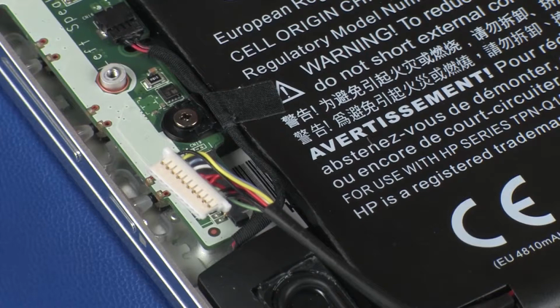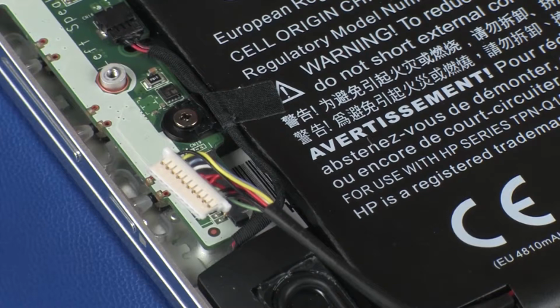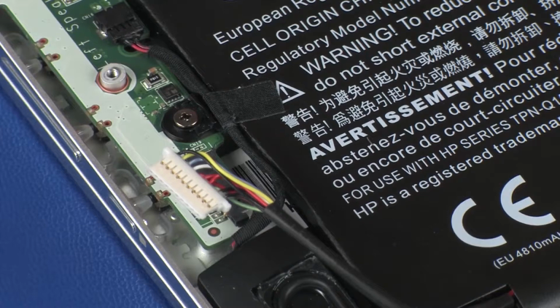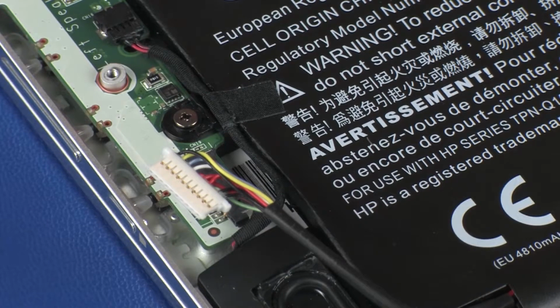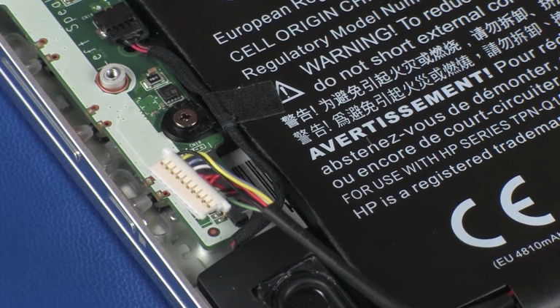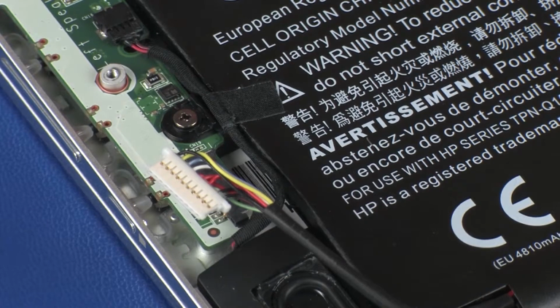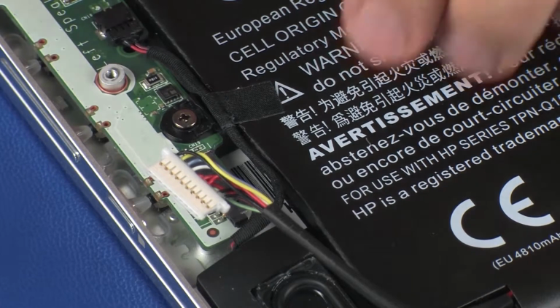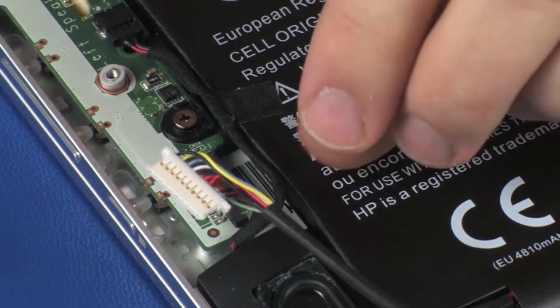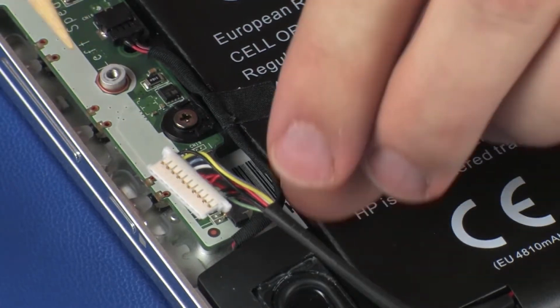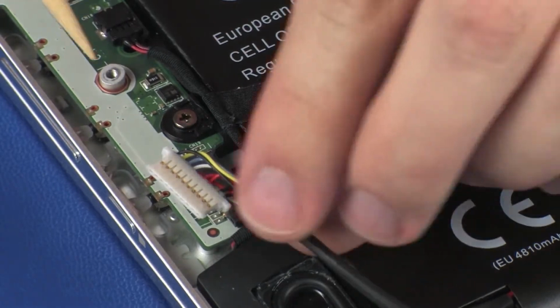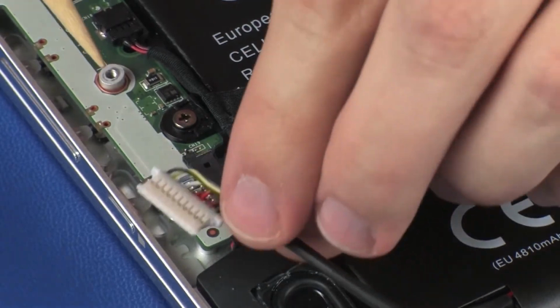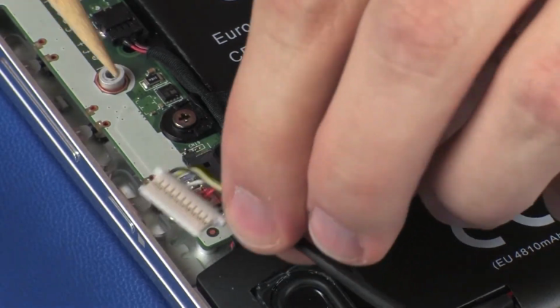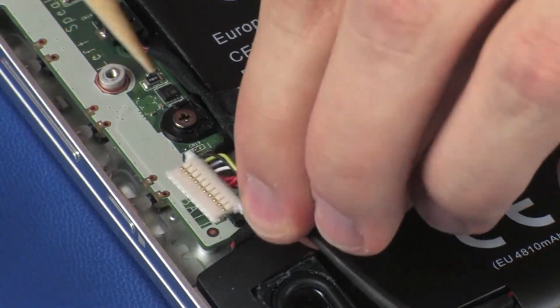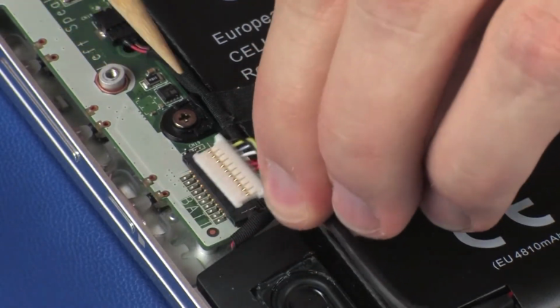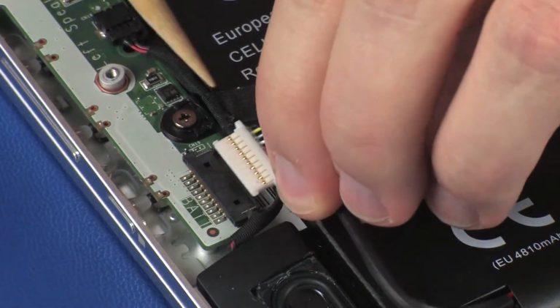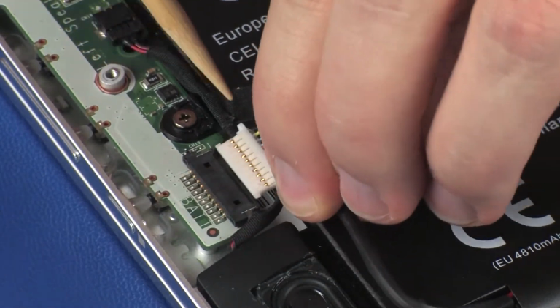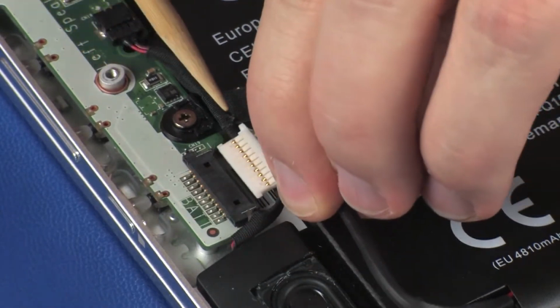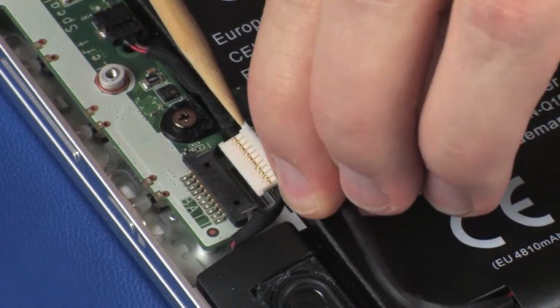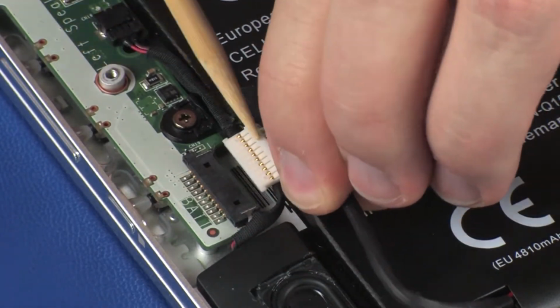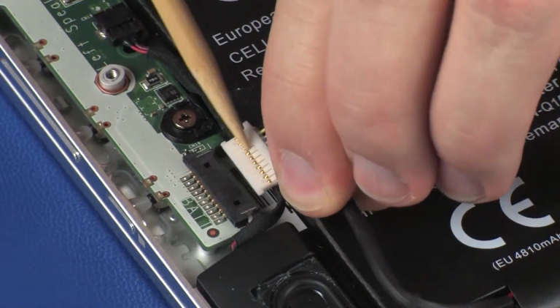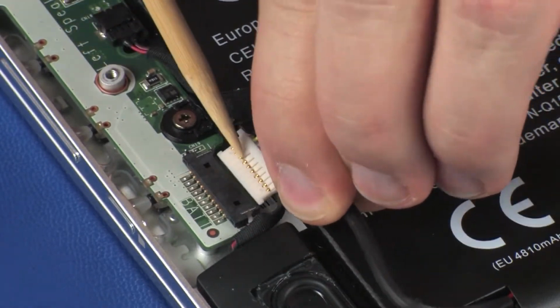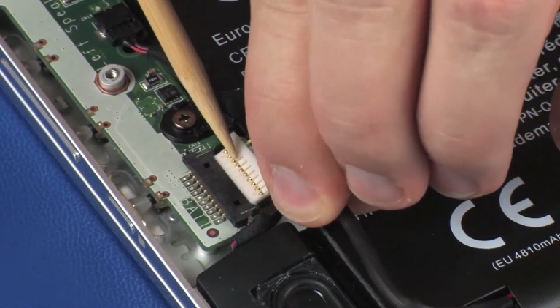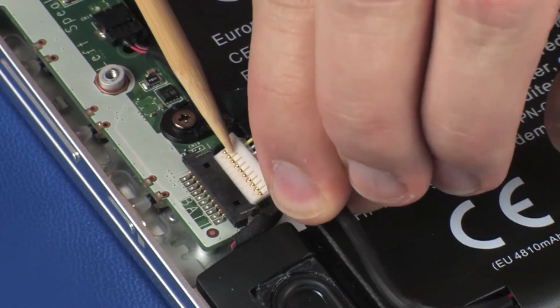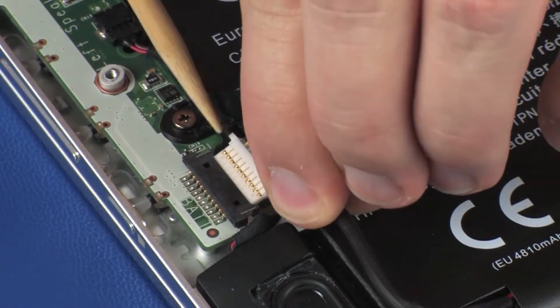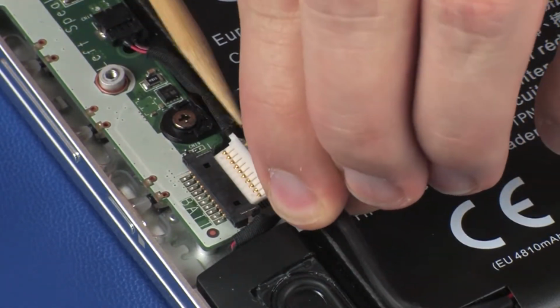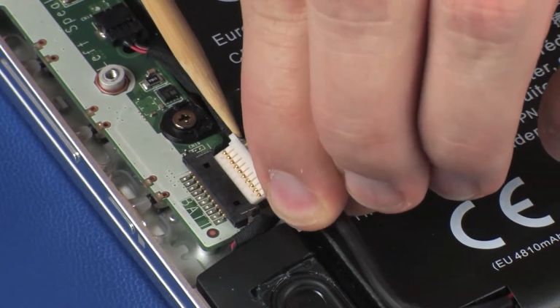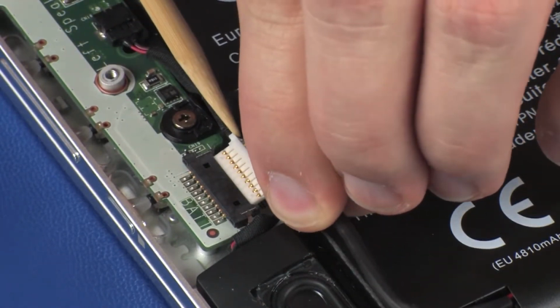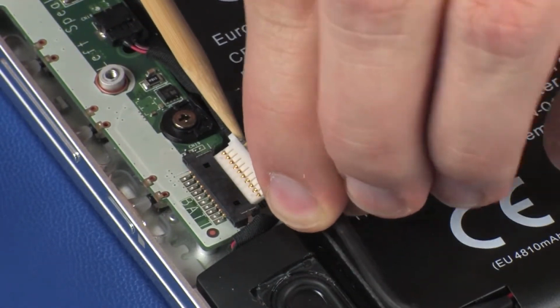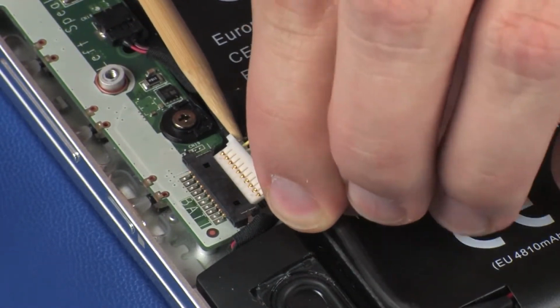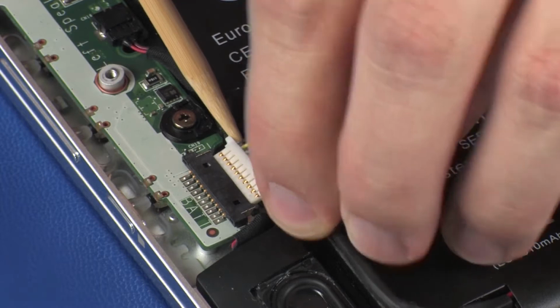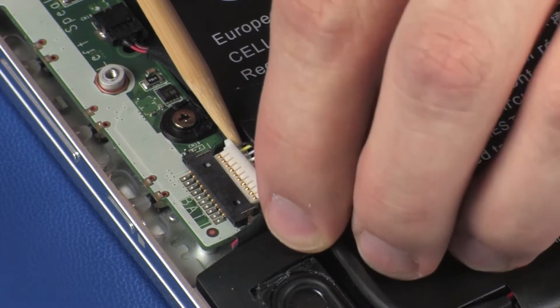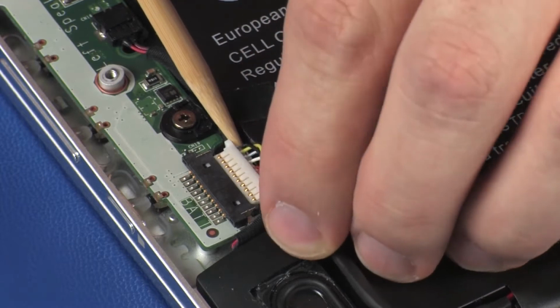Connect the battery cable into its connector on the system board and route it through the routing channel.